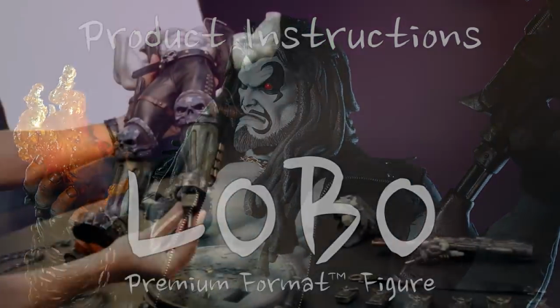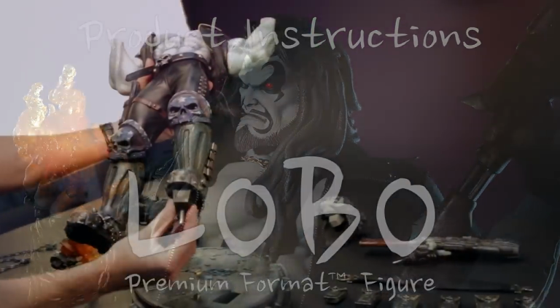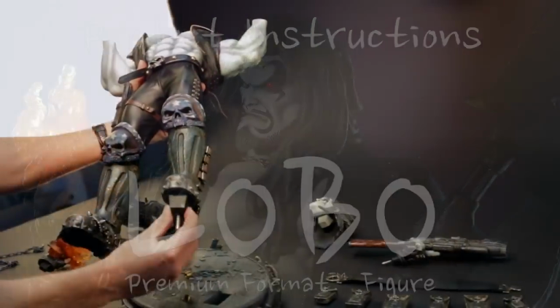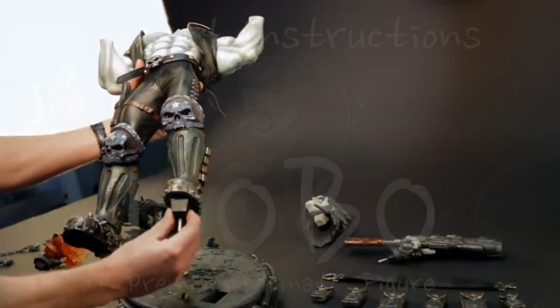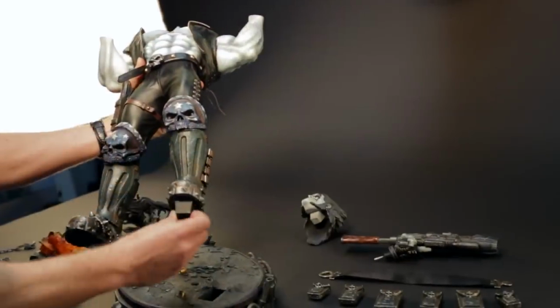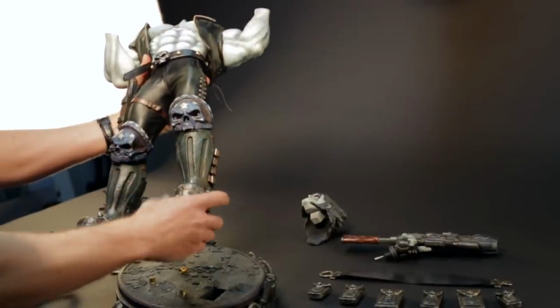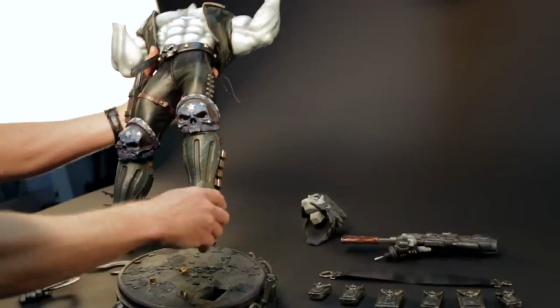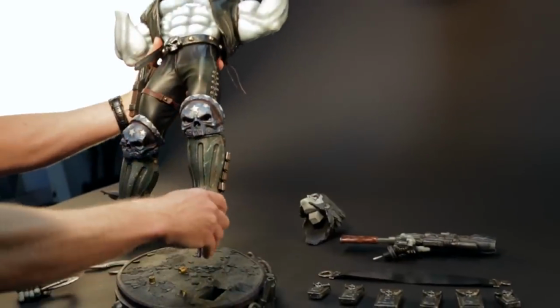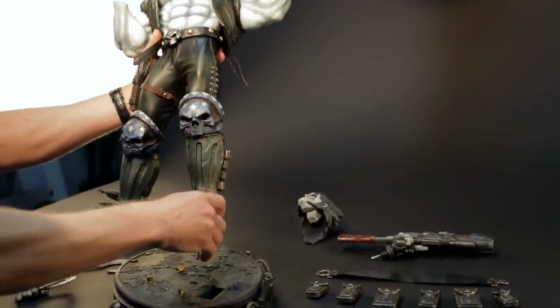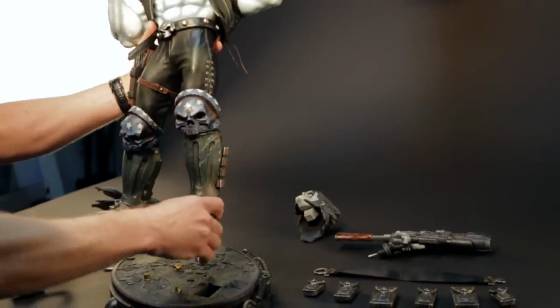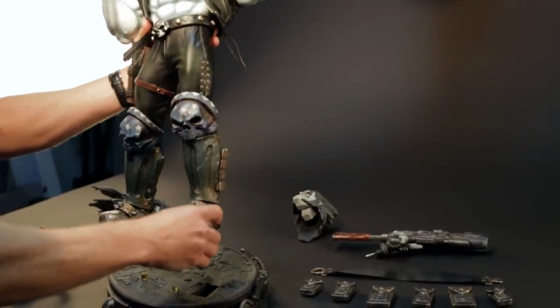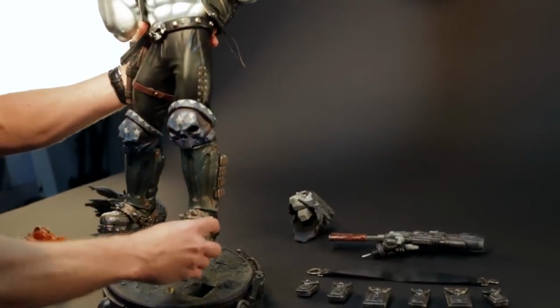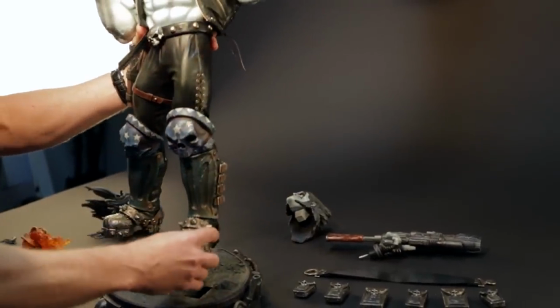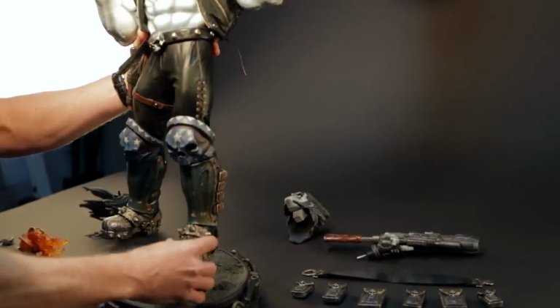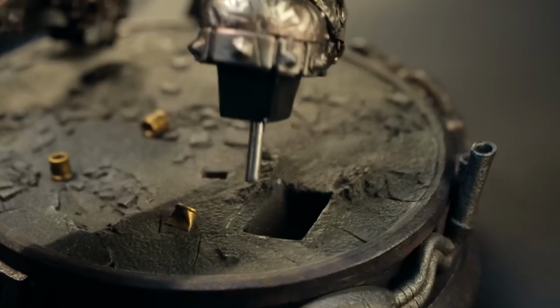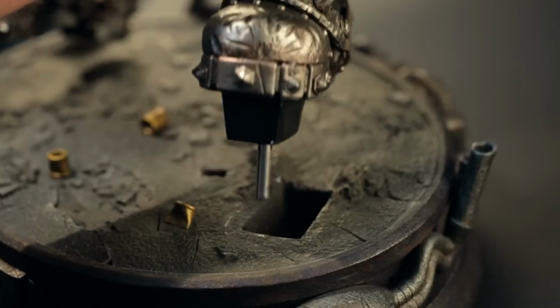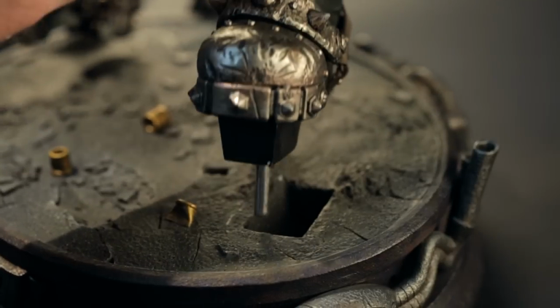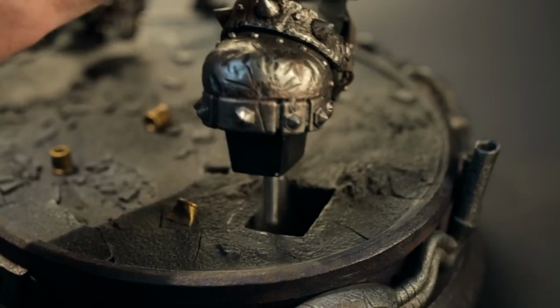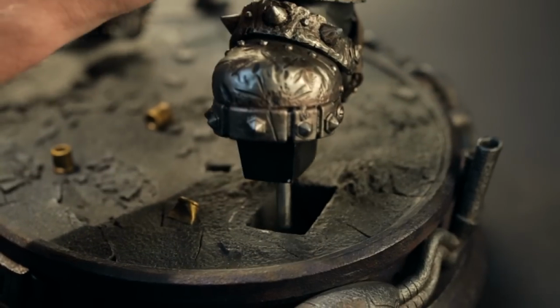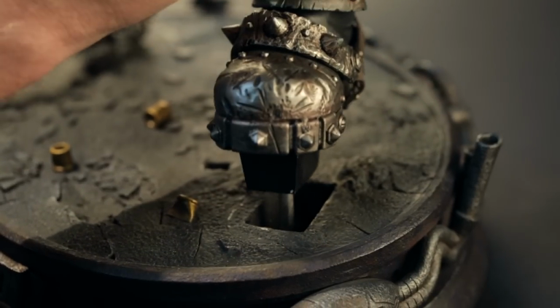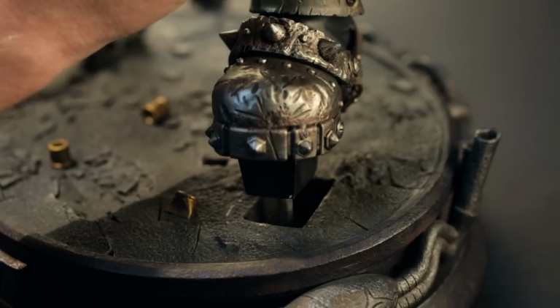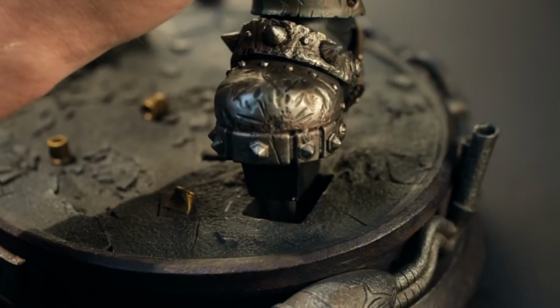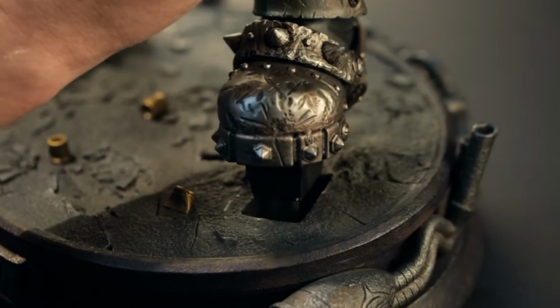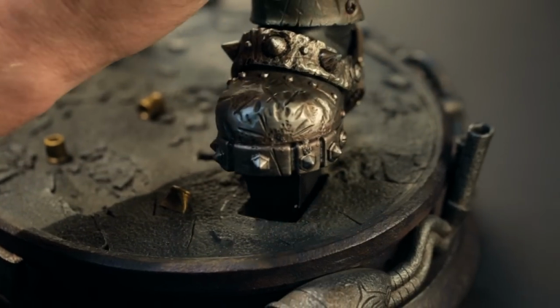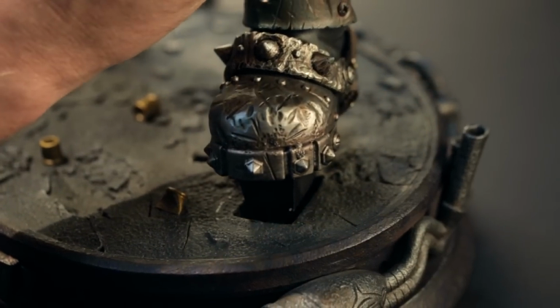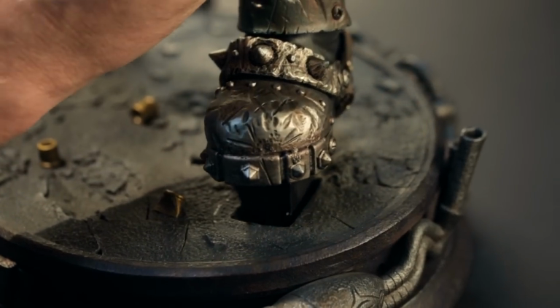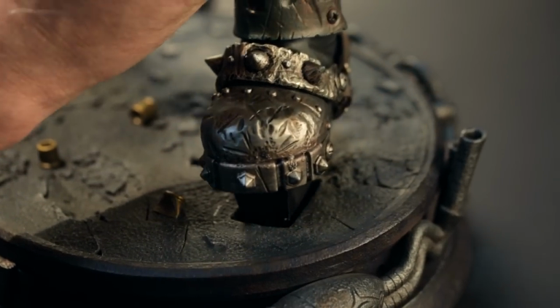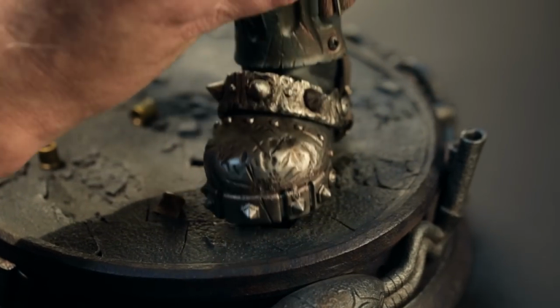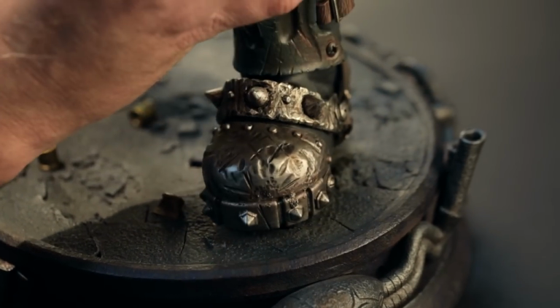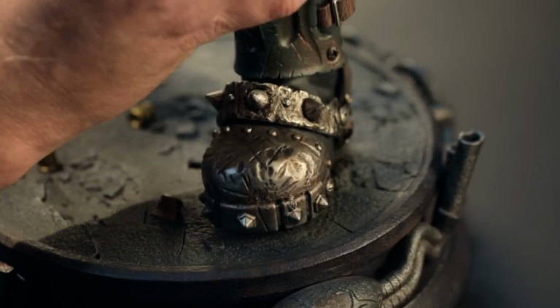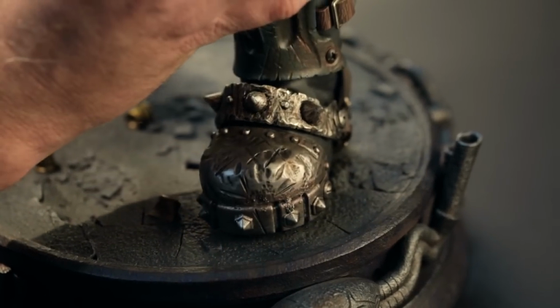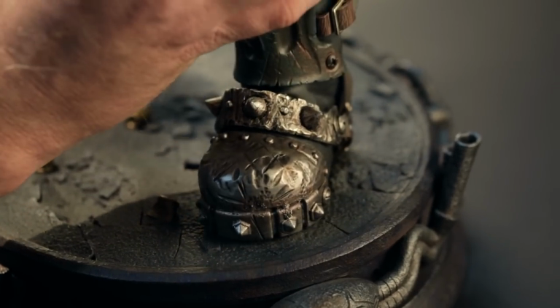Assembling the Lobo Premium Format figure is very straightforward. Lobo fits easily into his base.